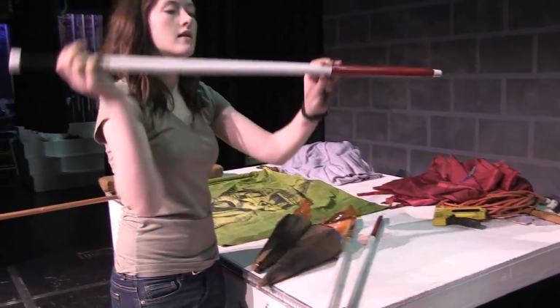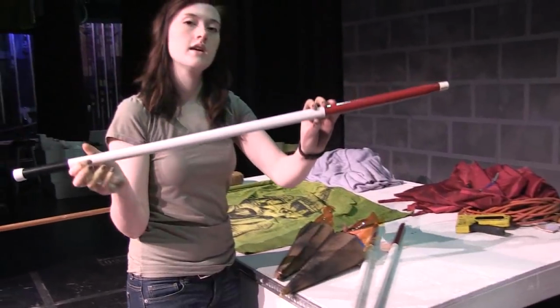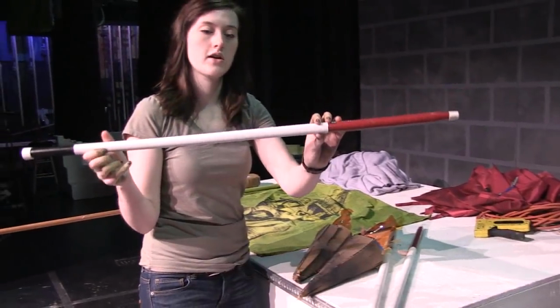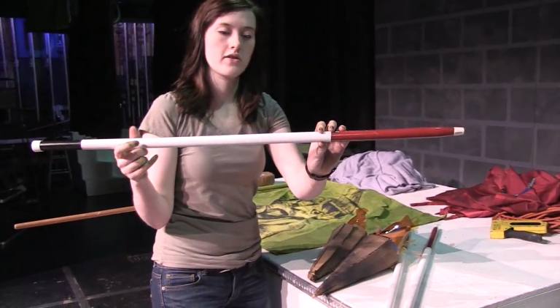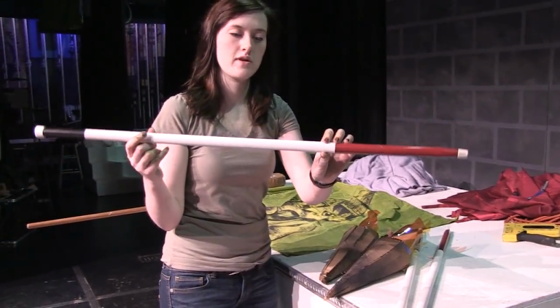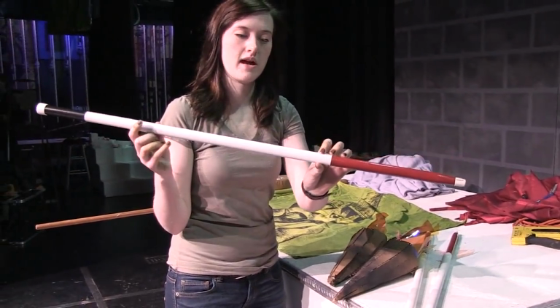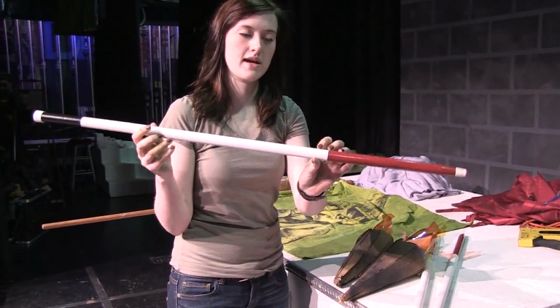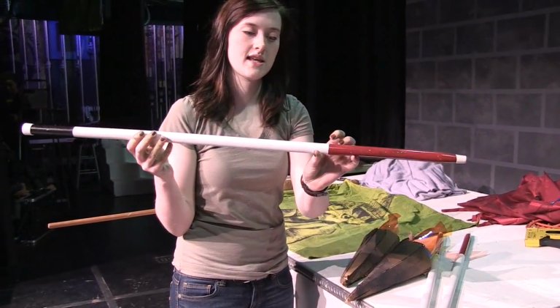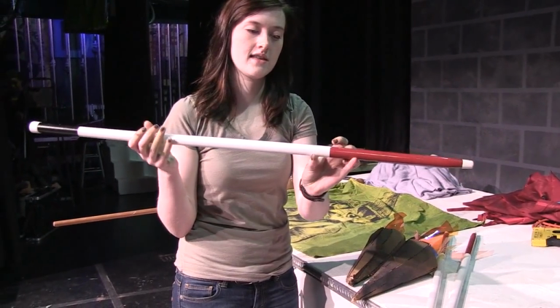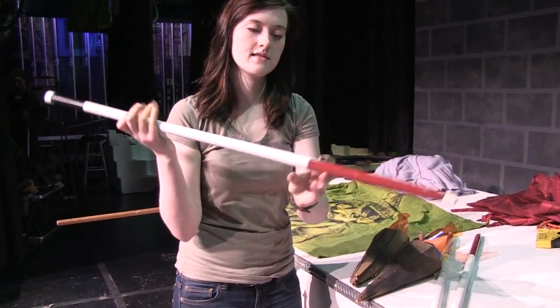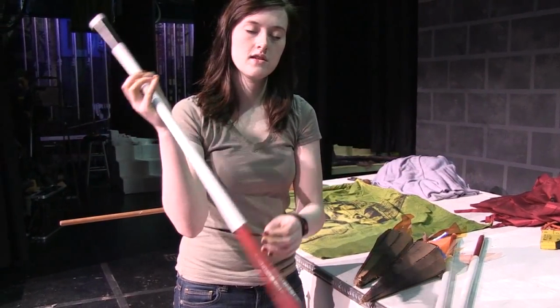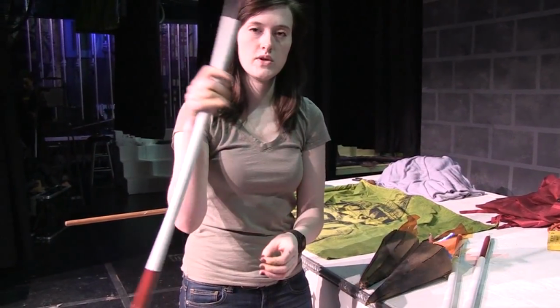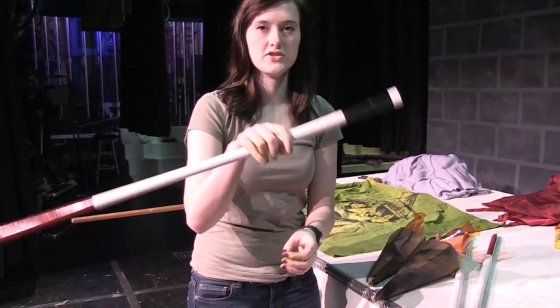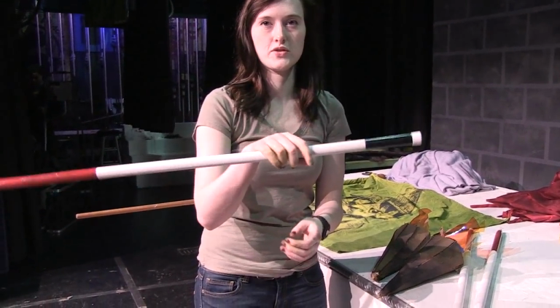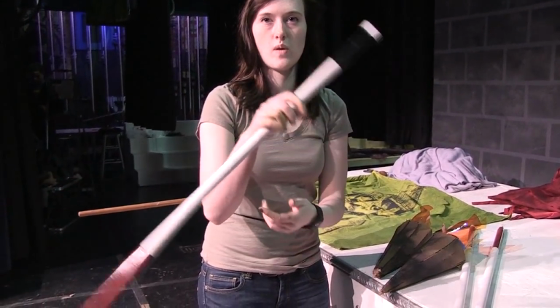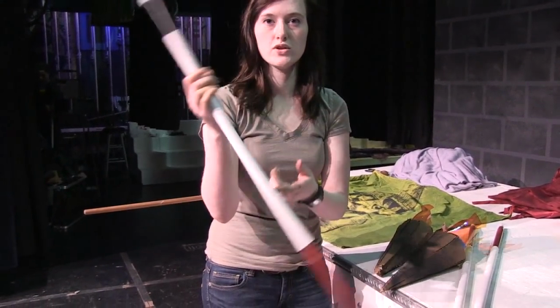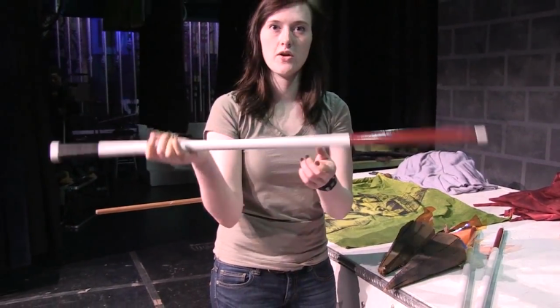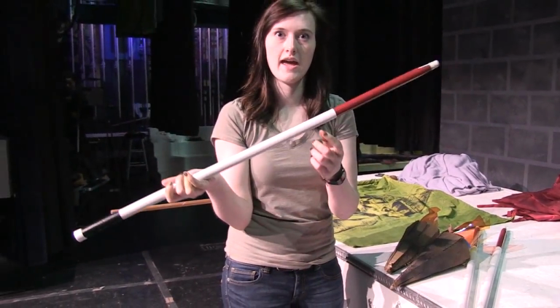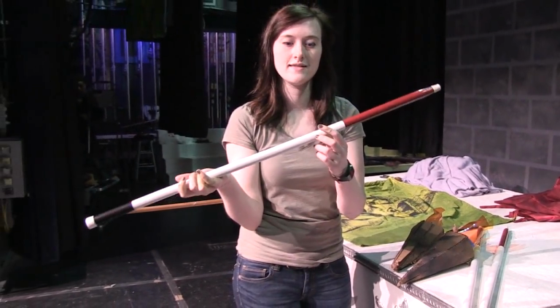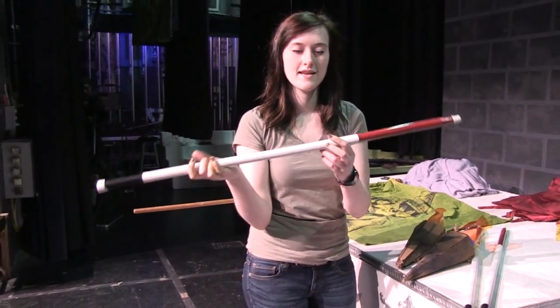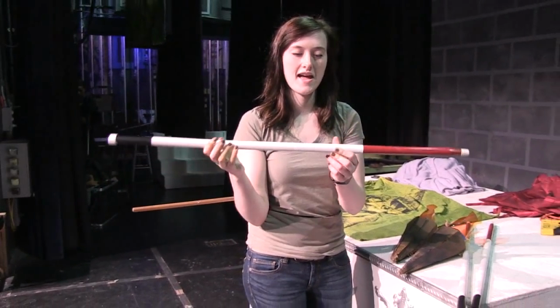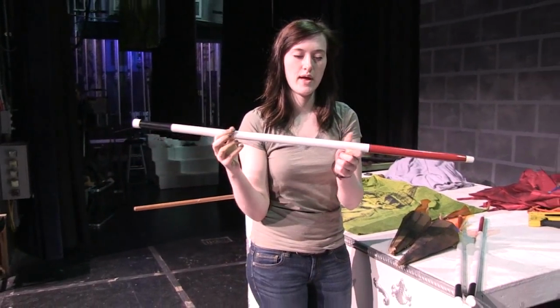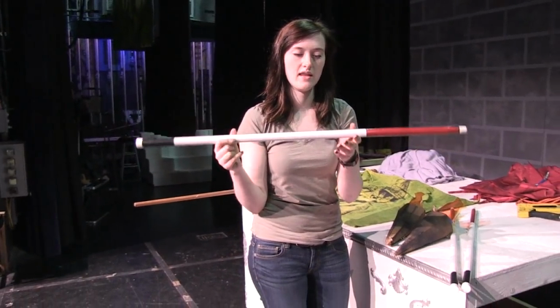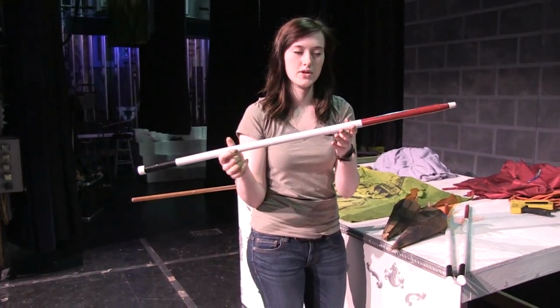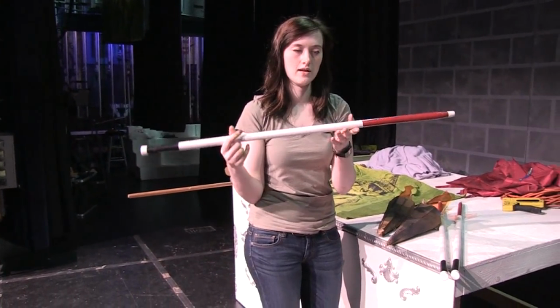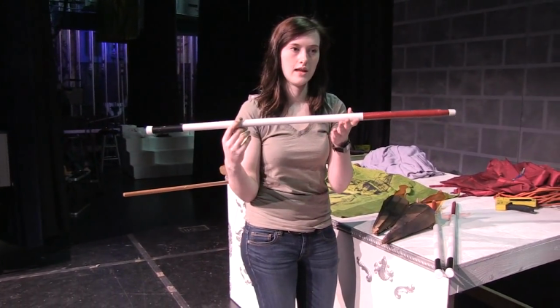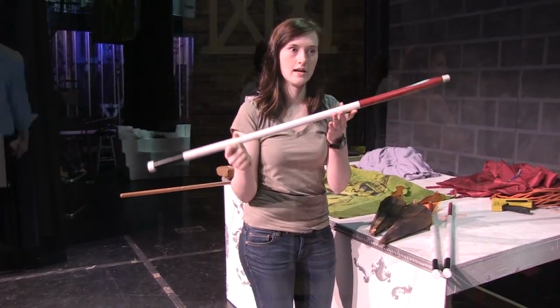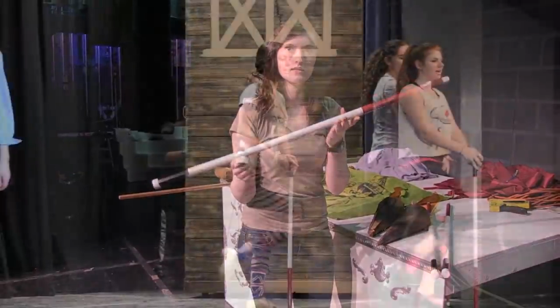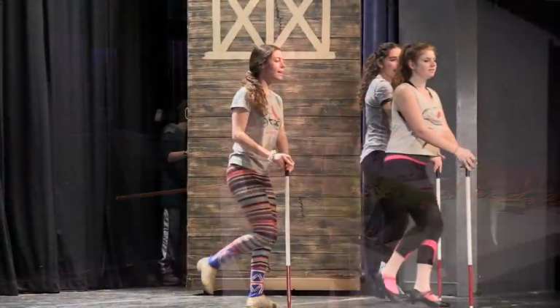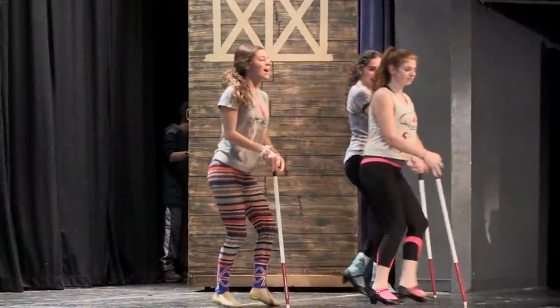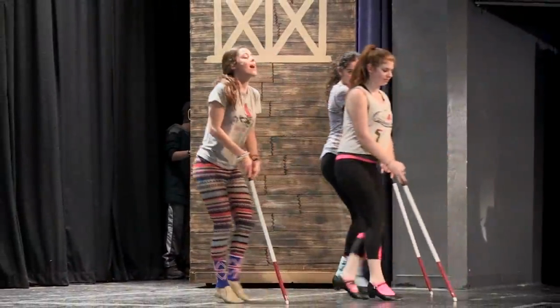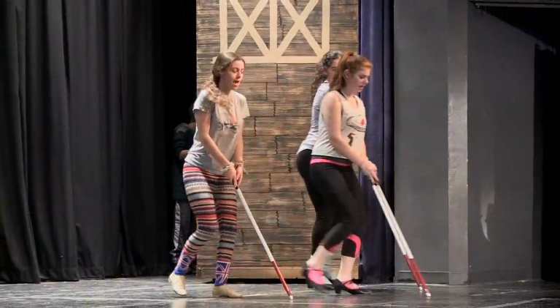Here are the three blind mice canes. We just took normal show canes and painted them to look like the real thing.